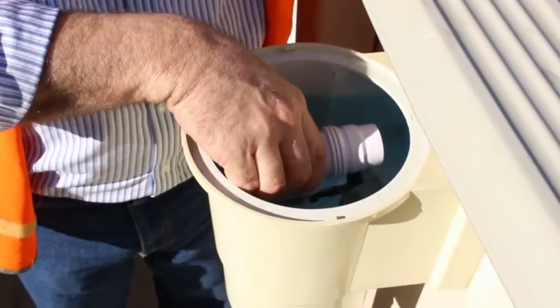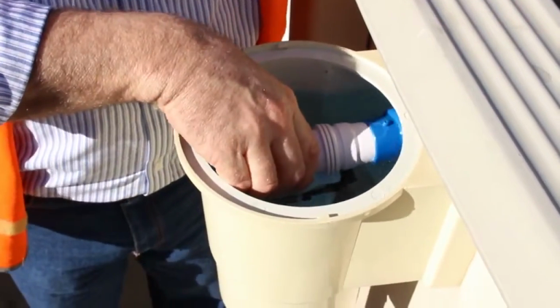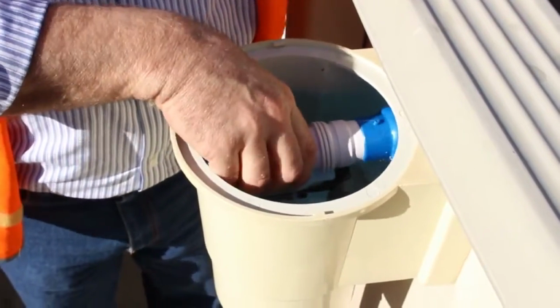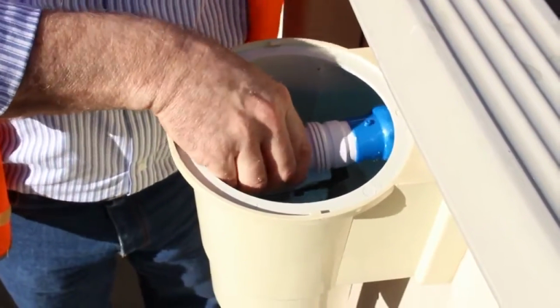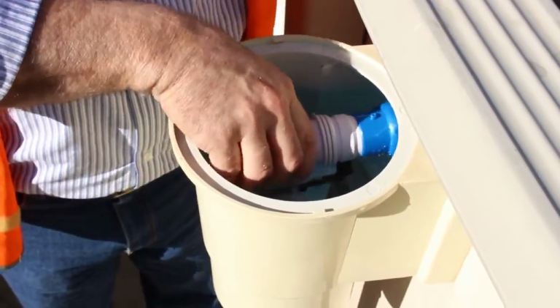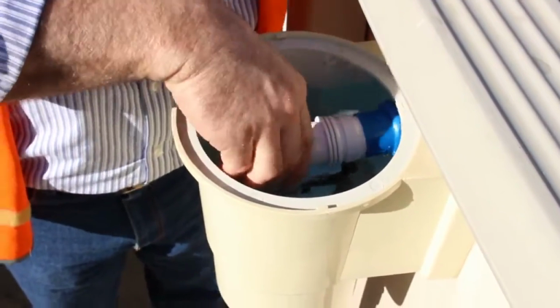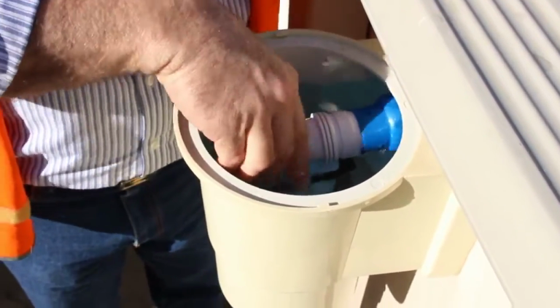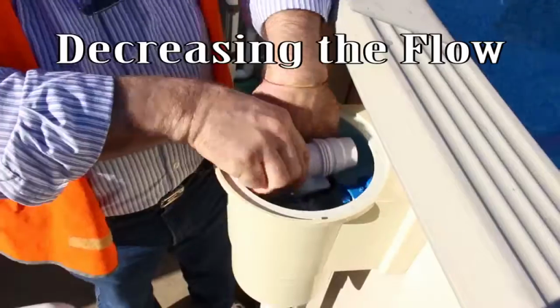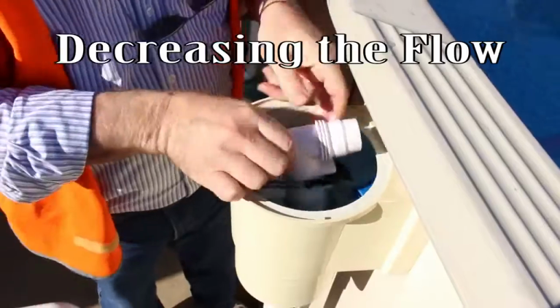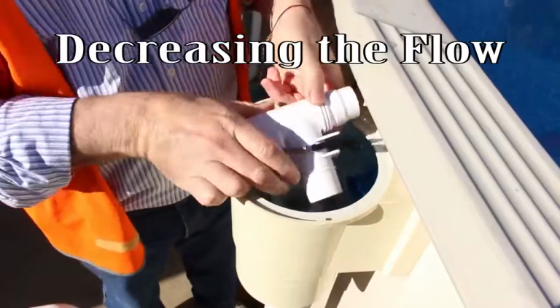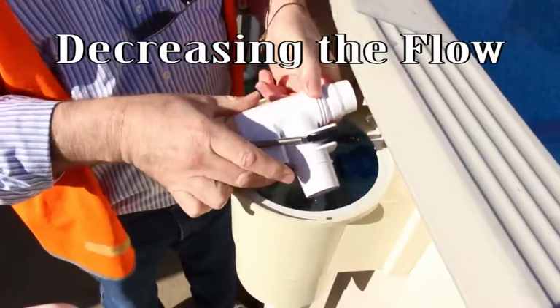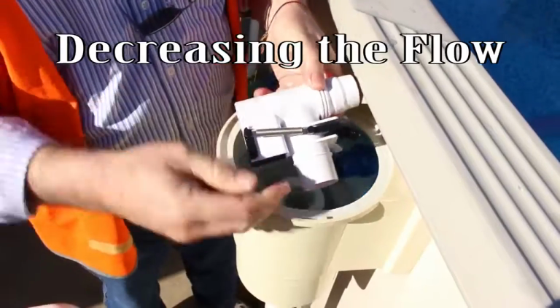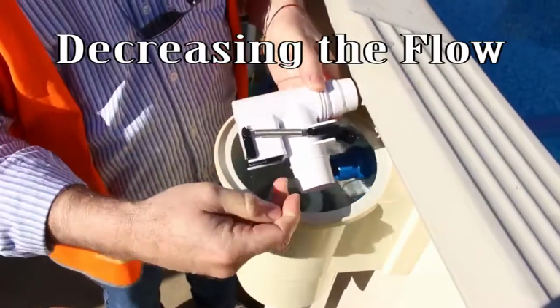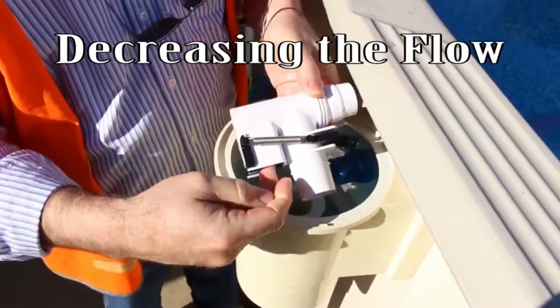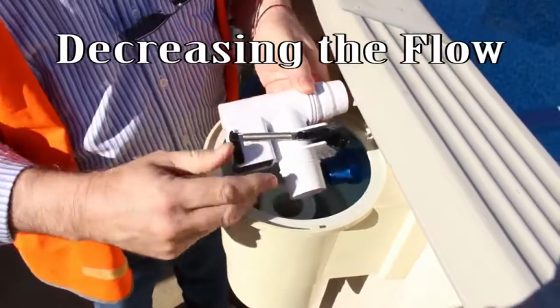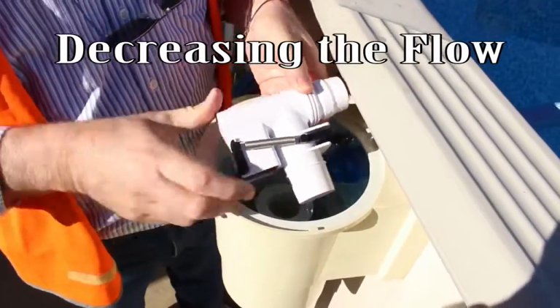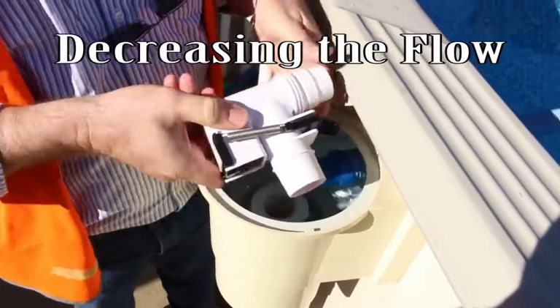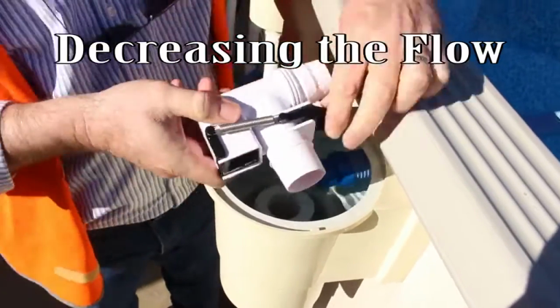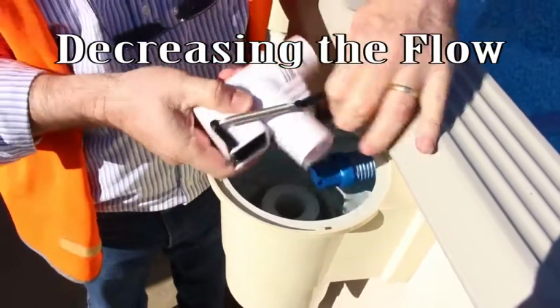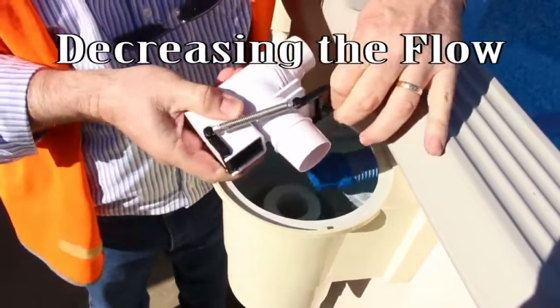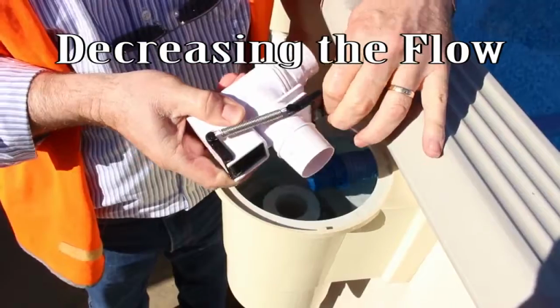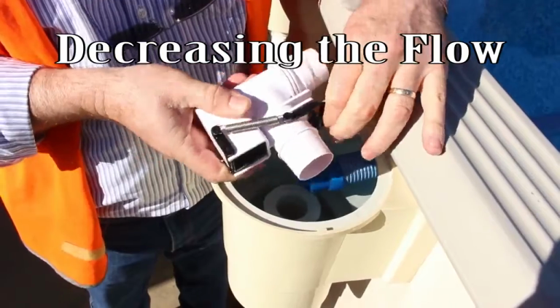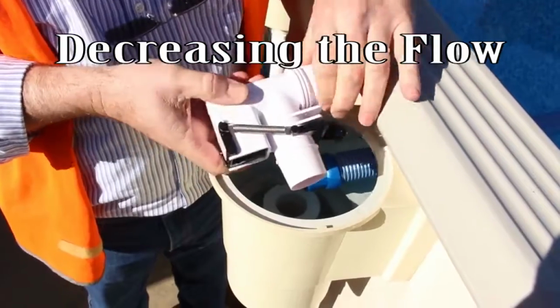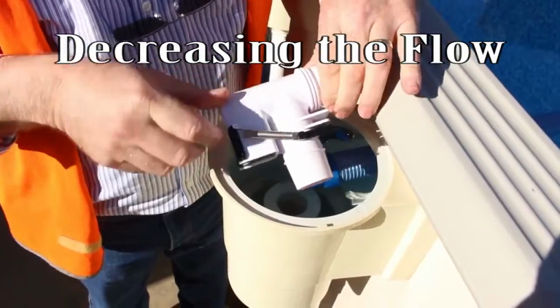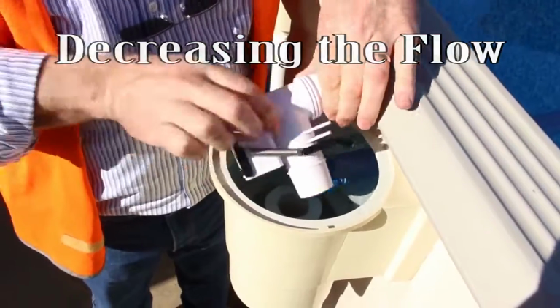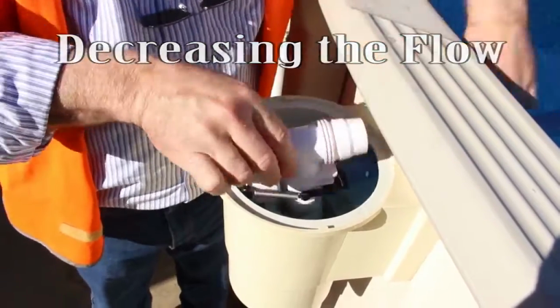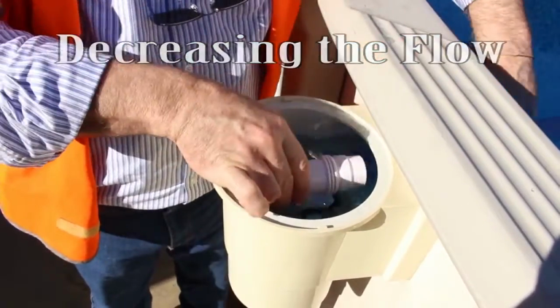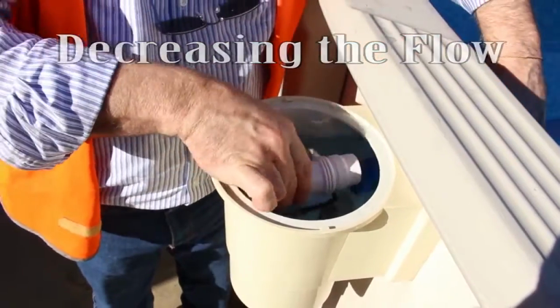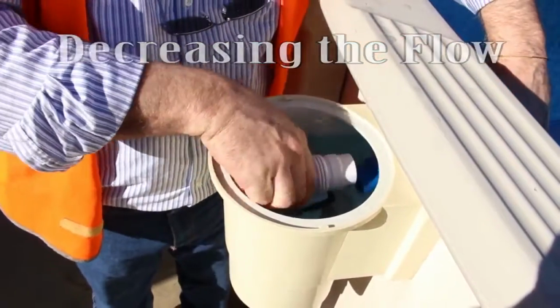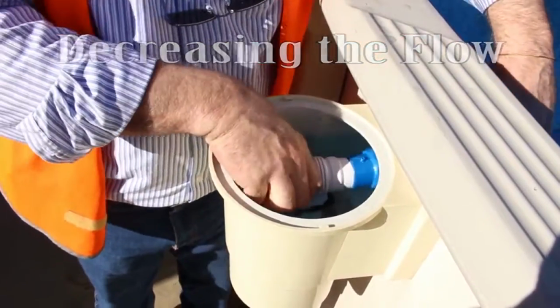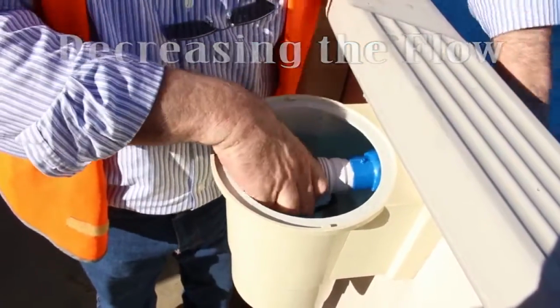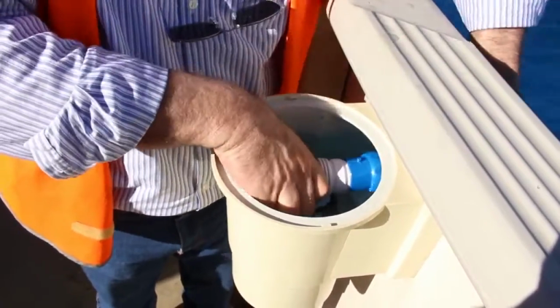Recheck the cleaner flow. If the flow needs to be decreased, simply adjust the AD valve to a lower number.